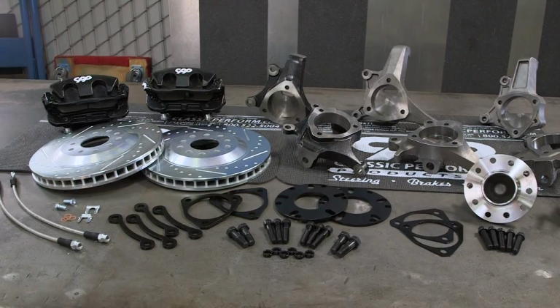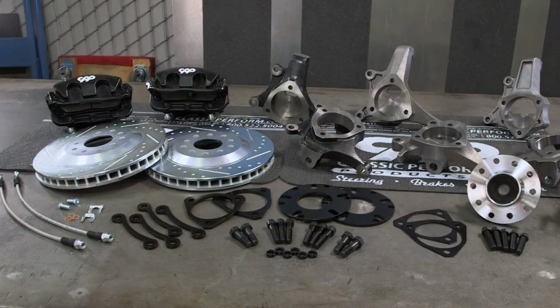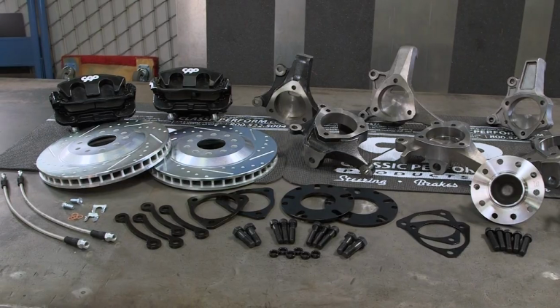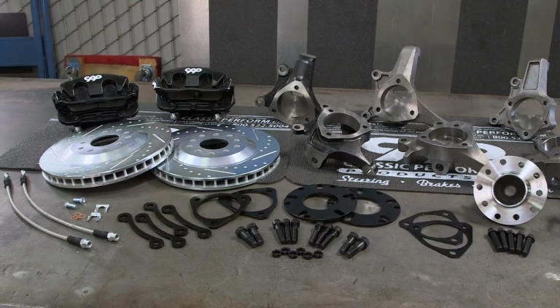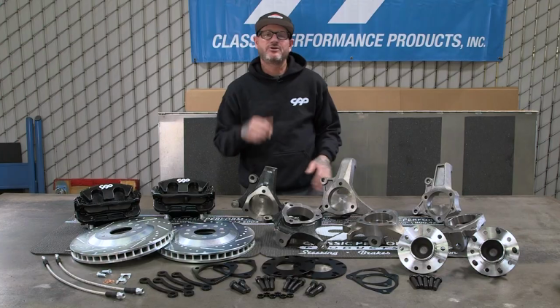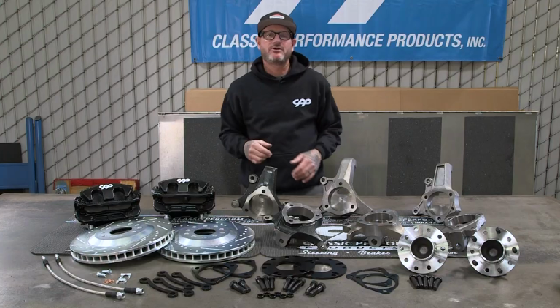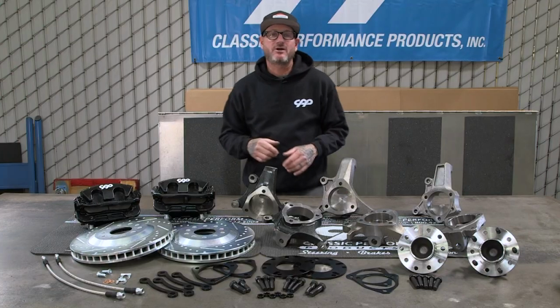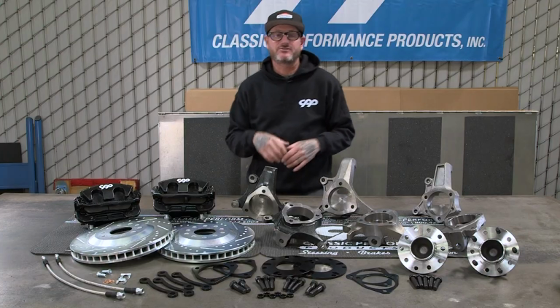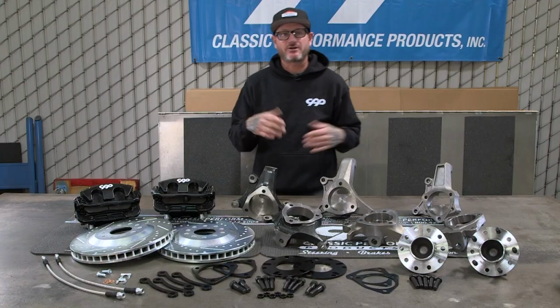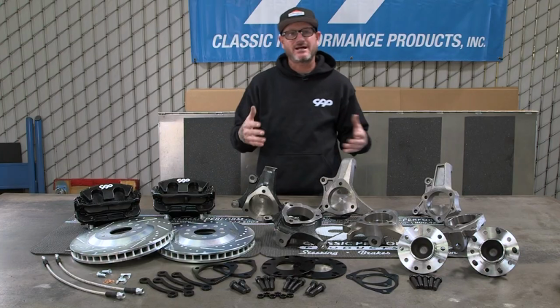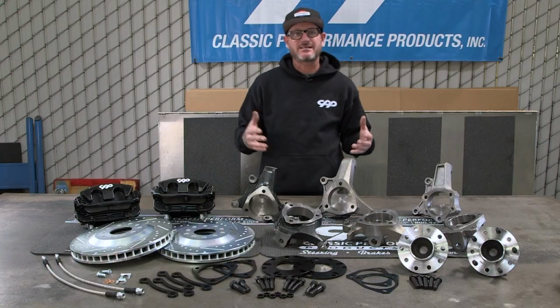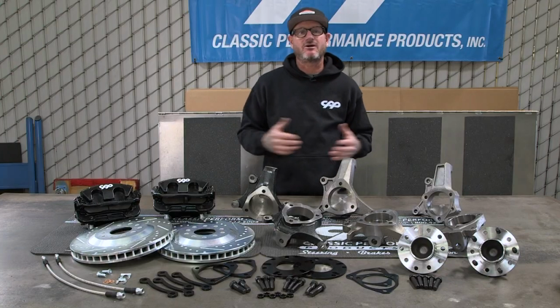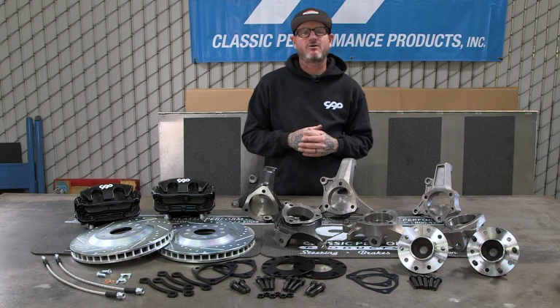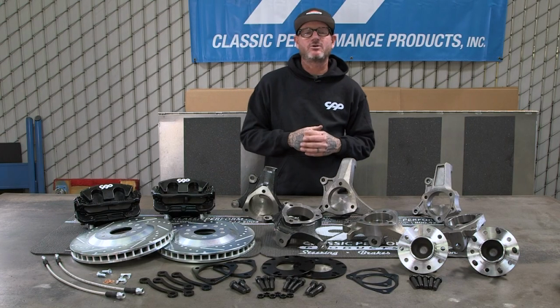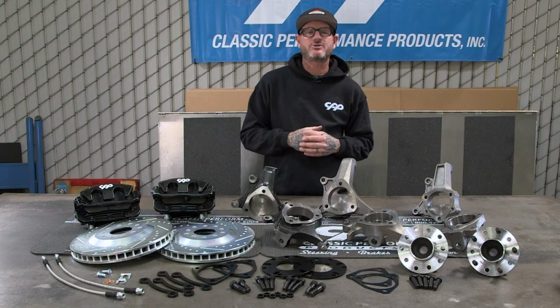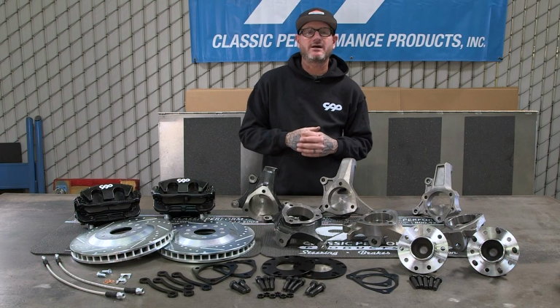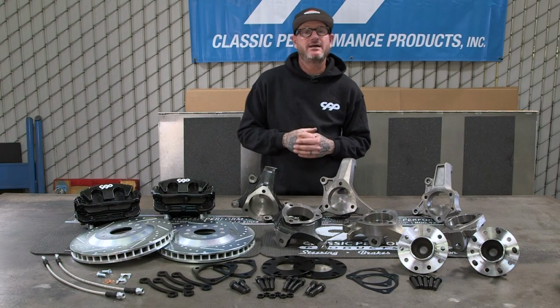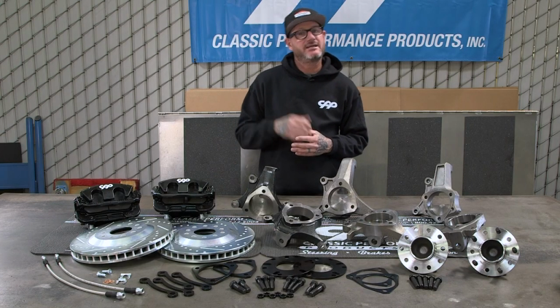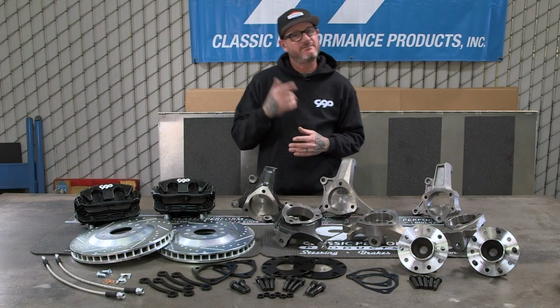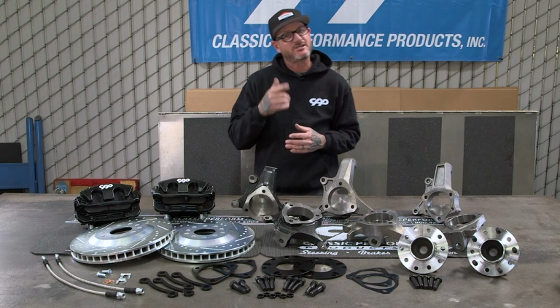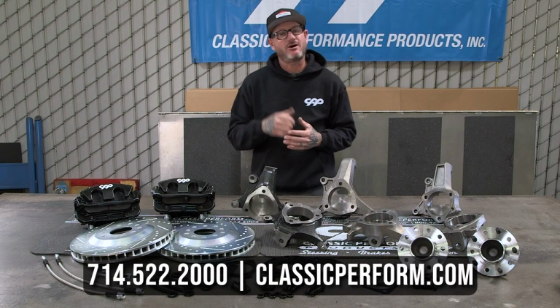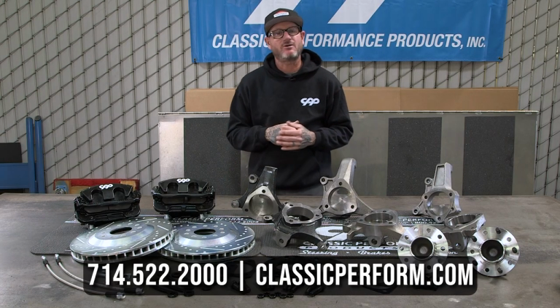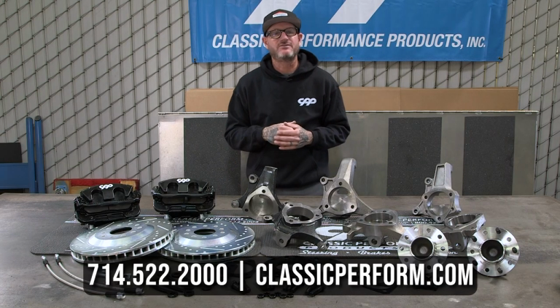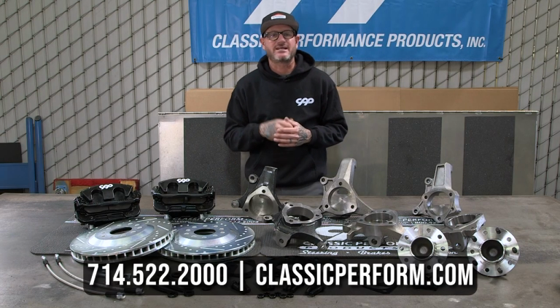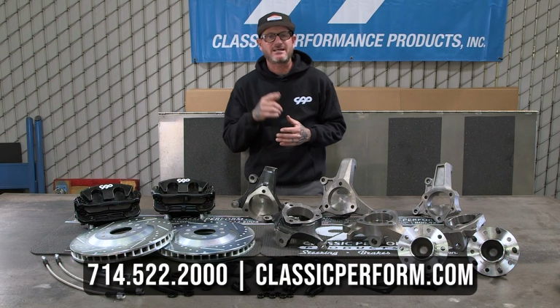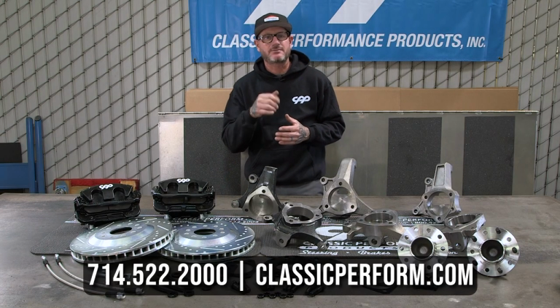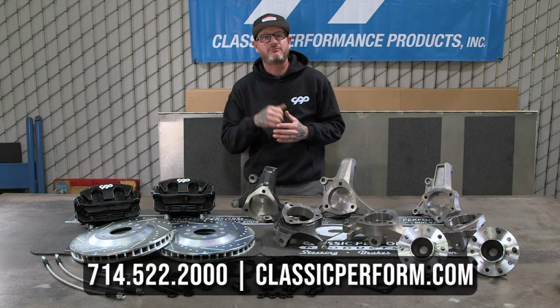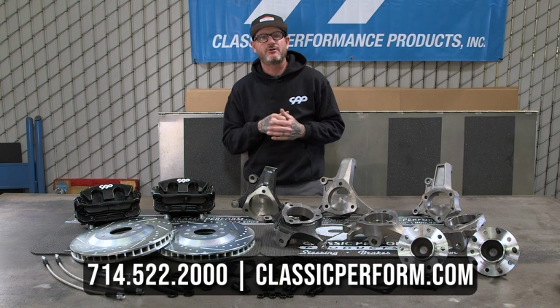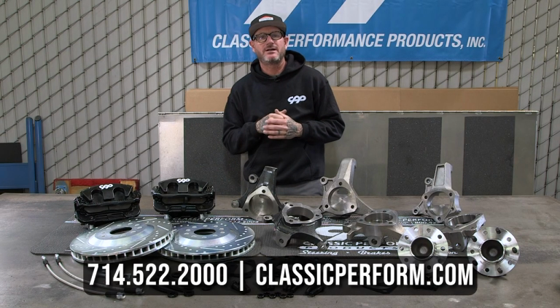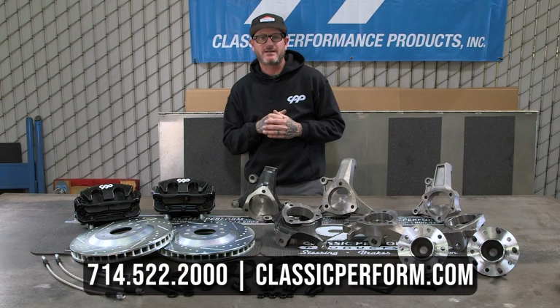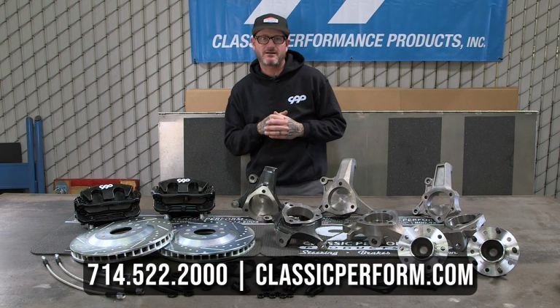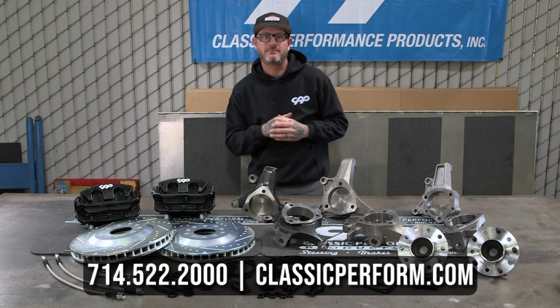When you're ready to order your parts for your classic car or truck, give us a call or visit classicperform.com.